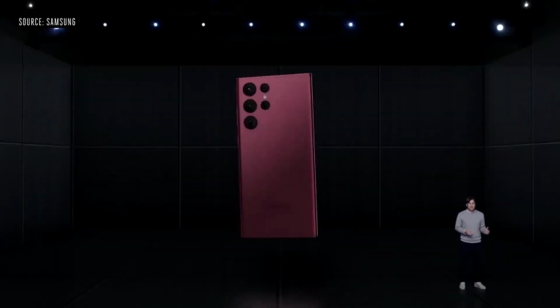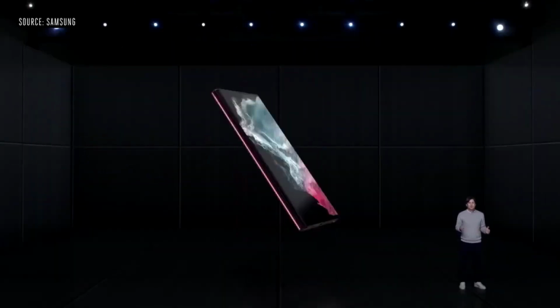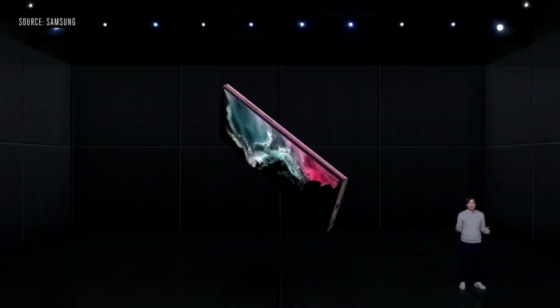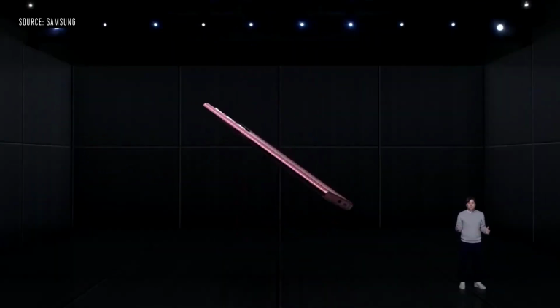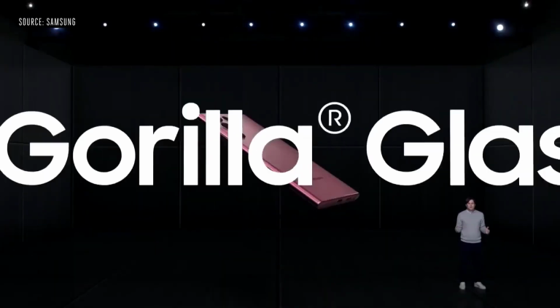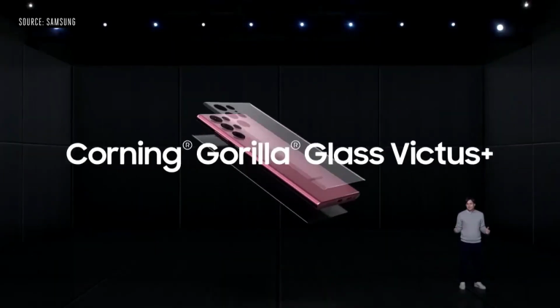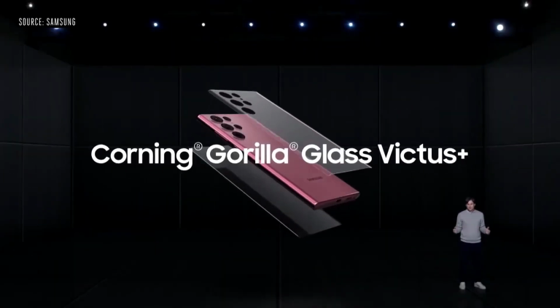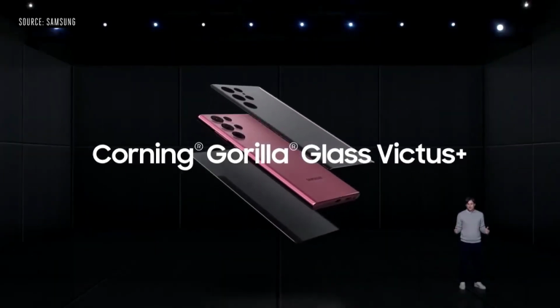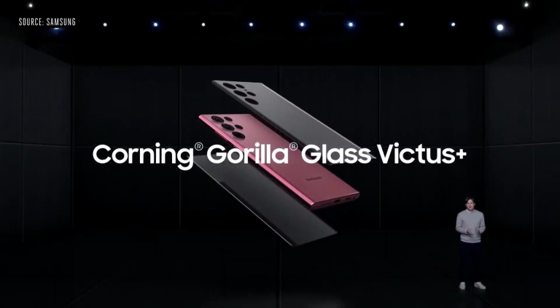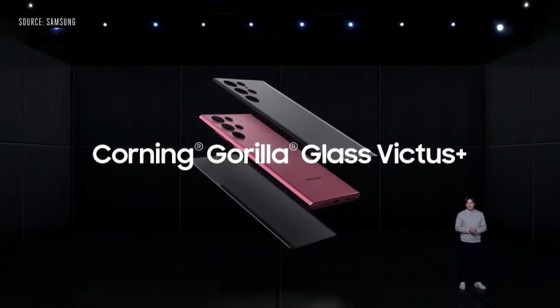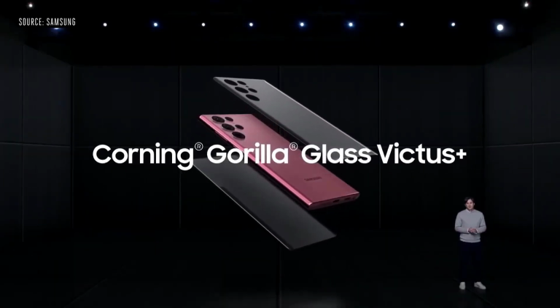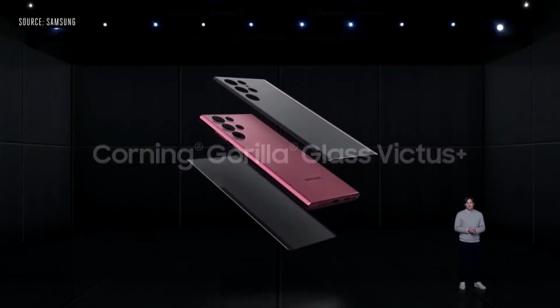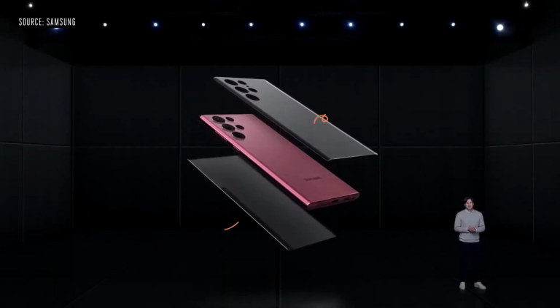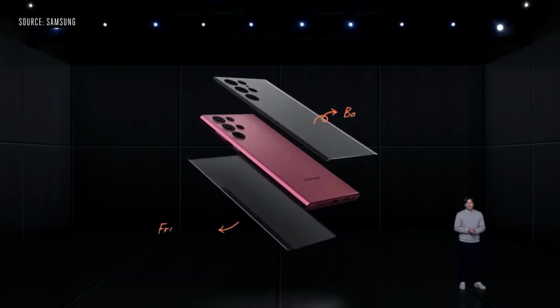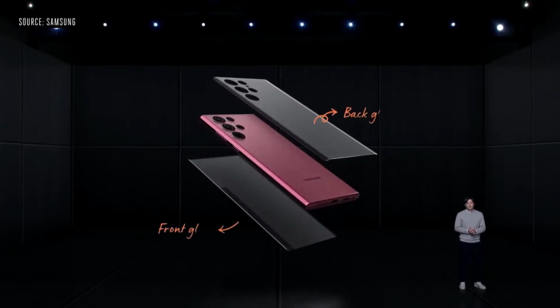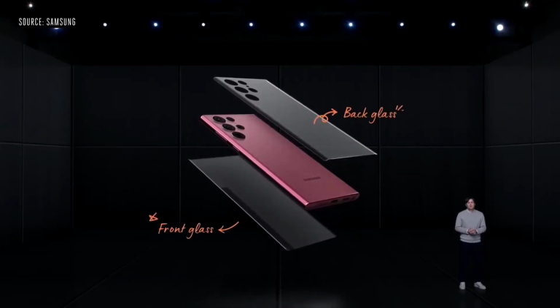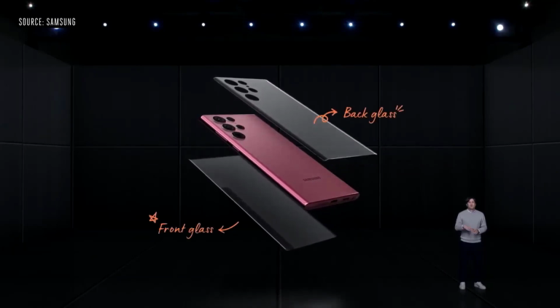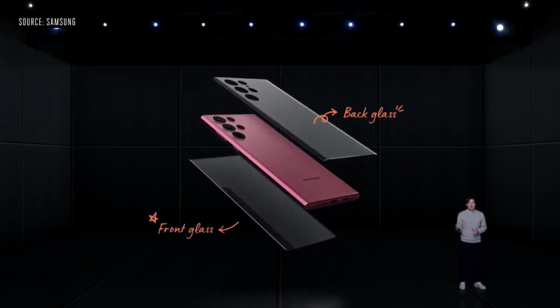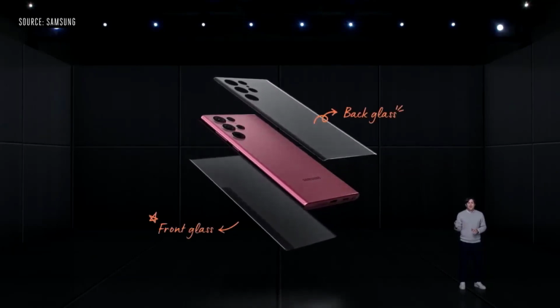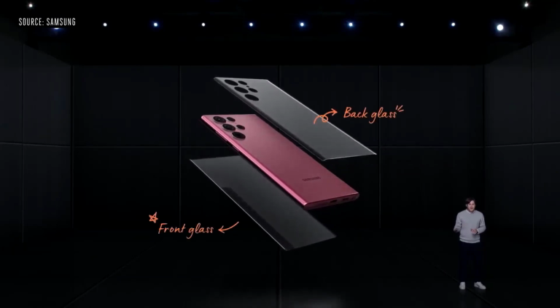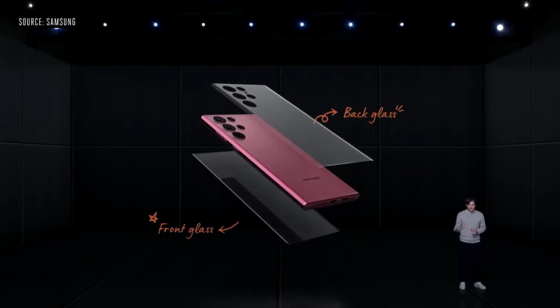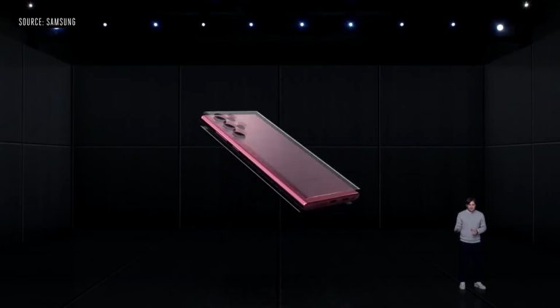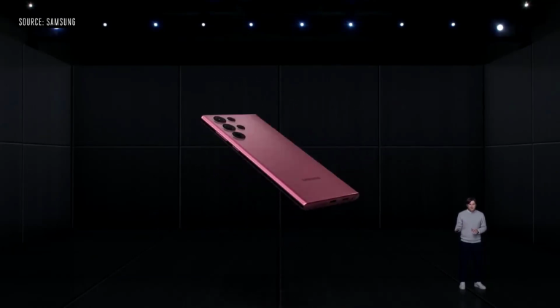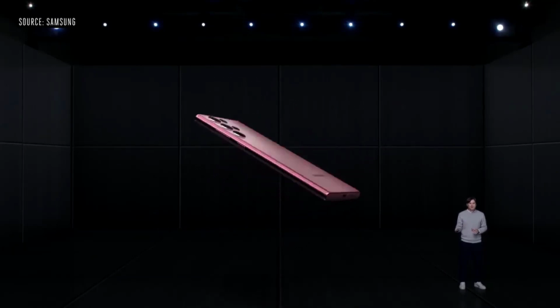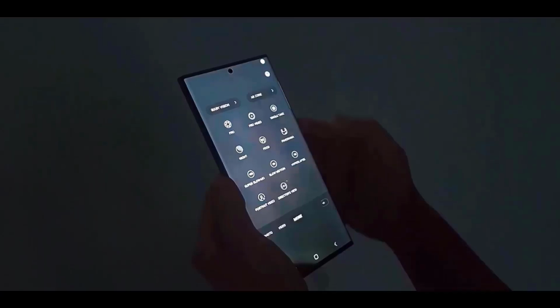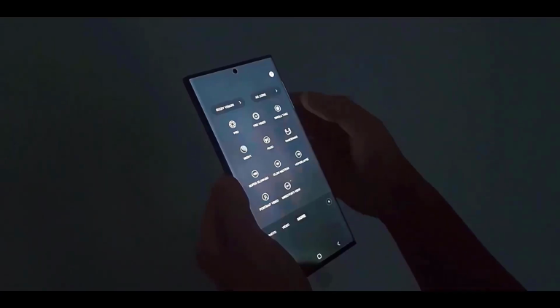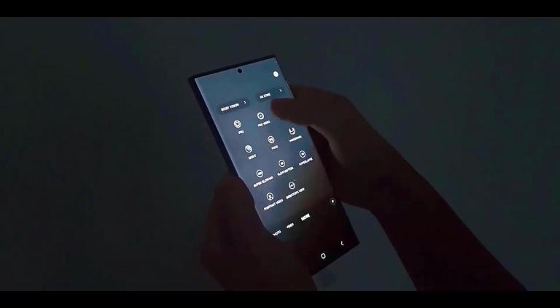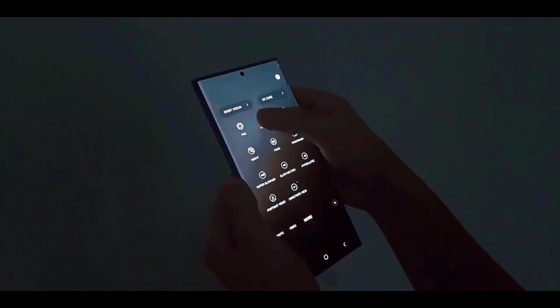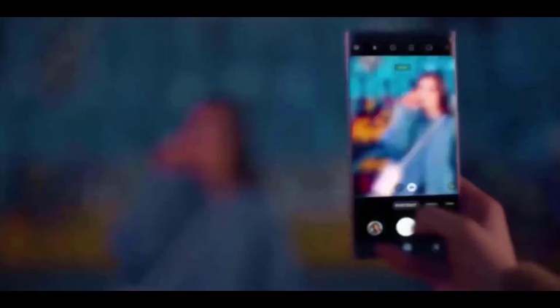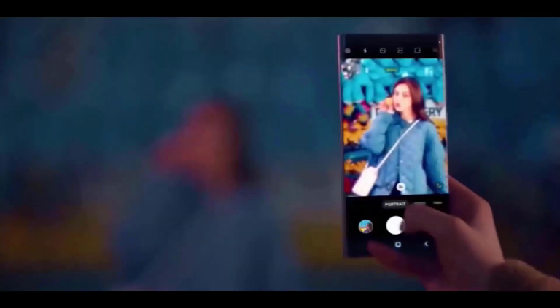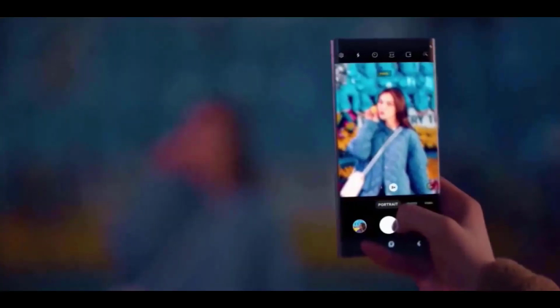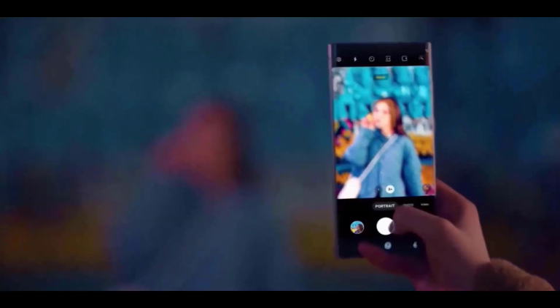This fits in line with Samsung's flagship naming scheme, where the 'B' suffix stands for international Exynos variants.